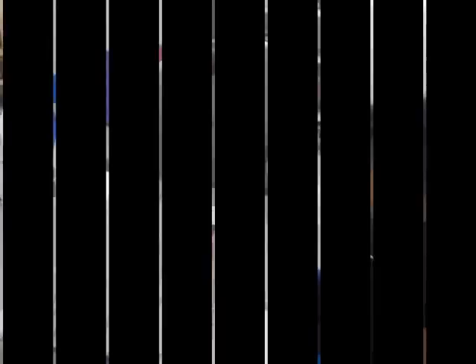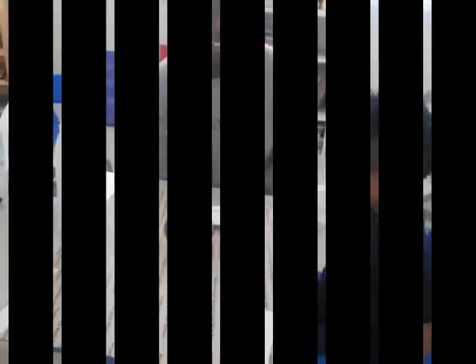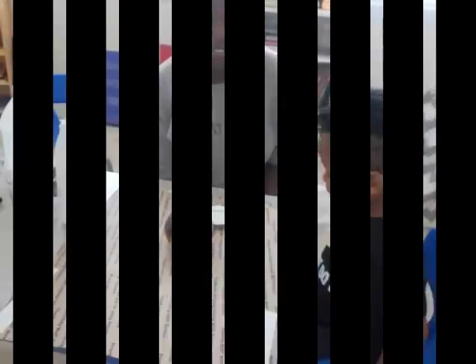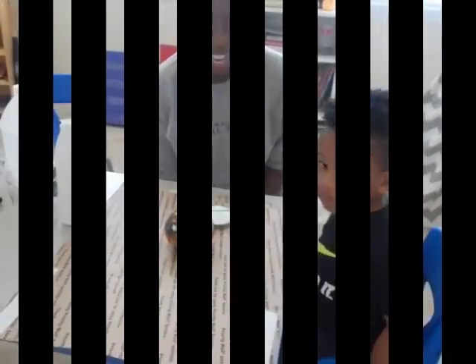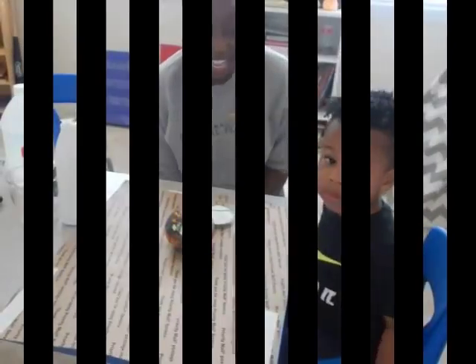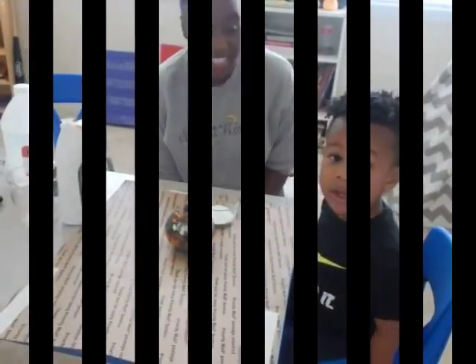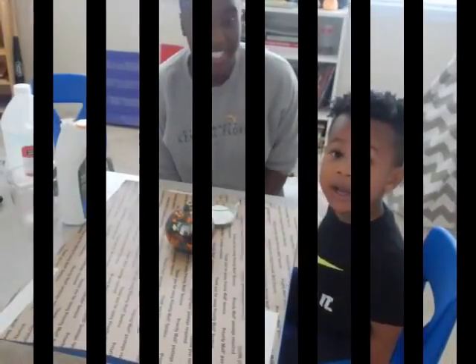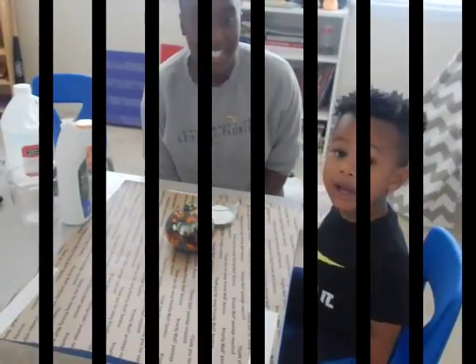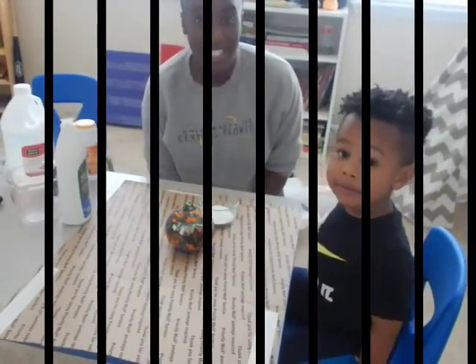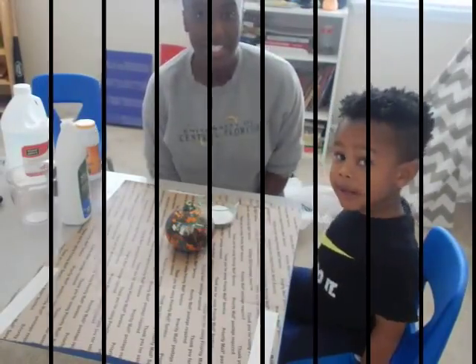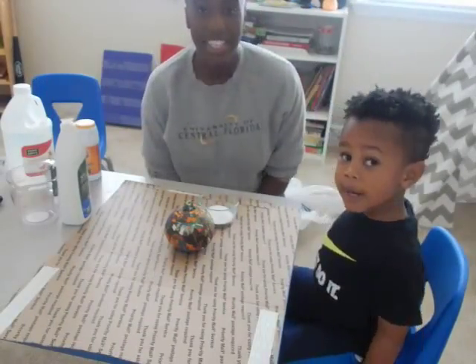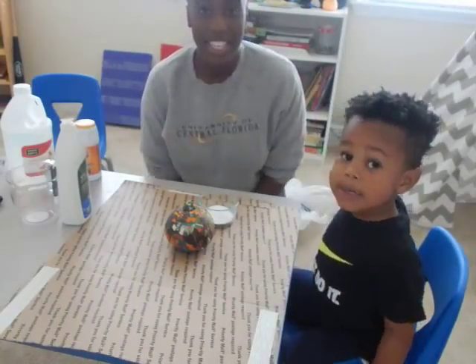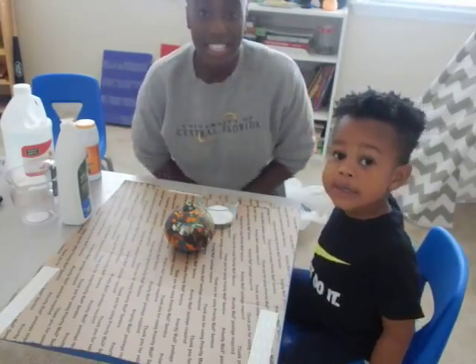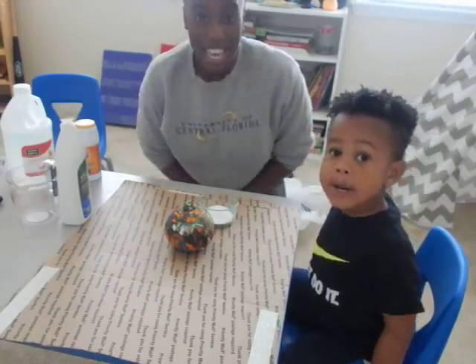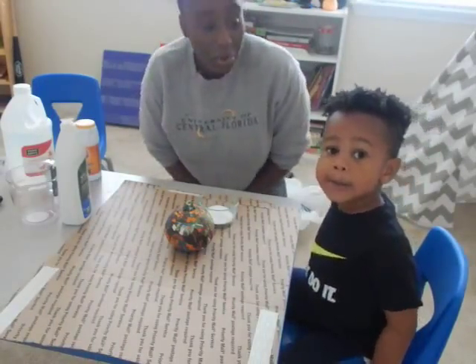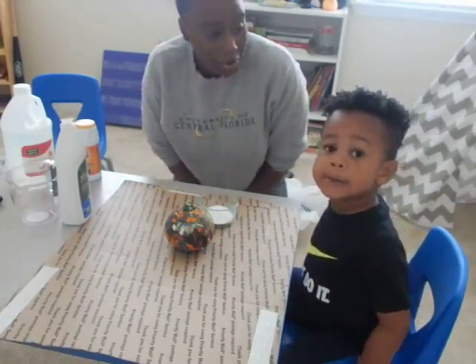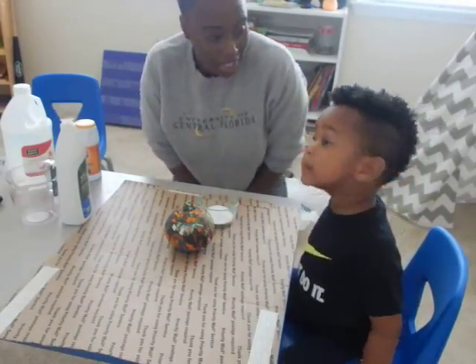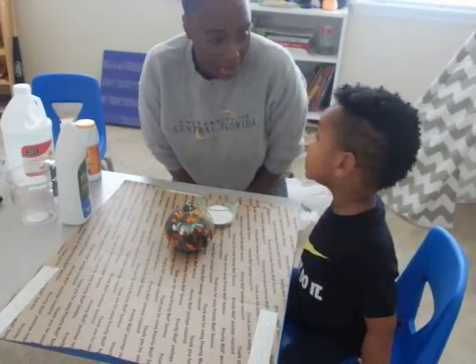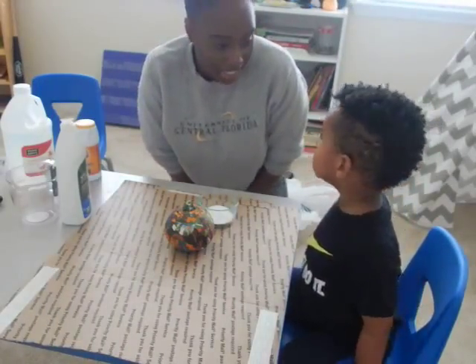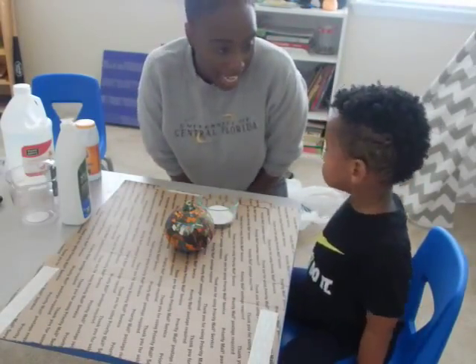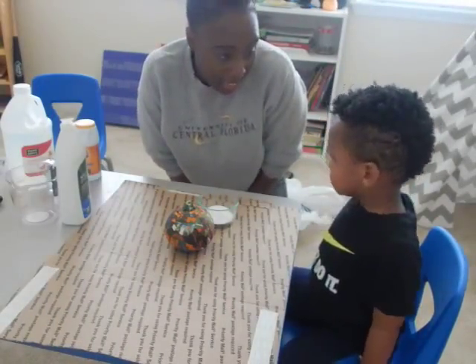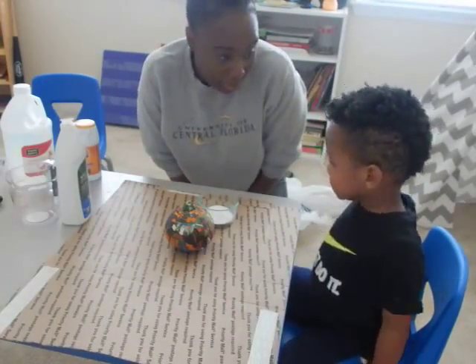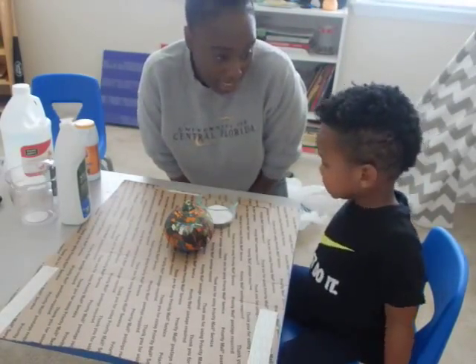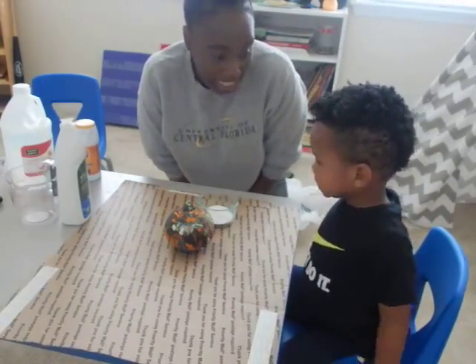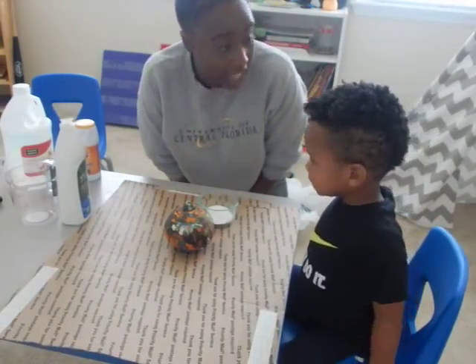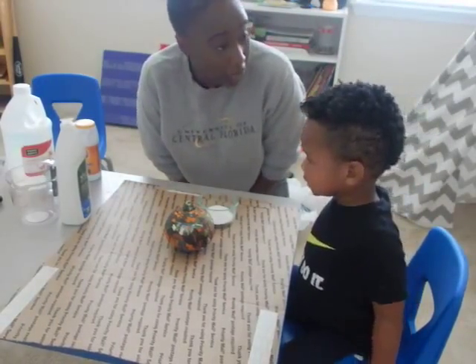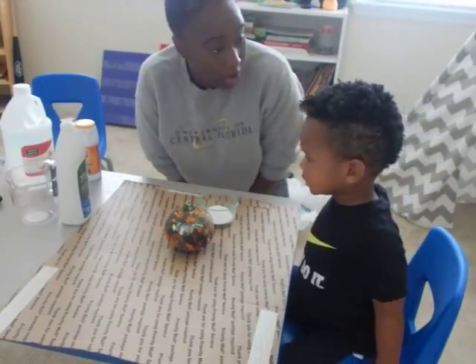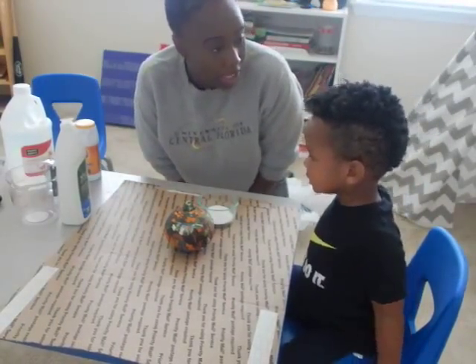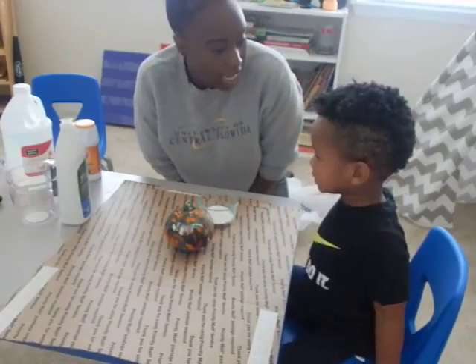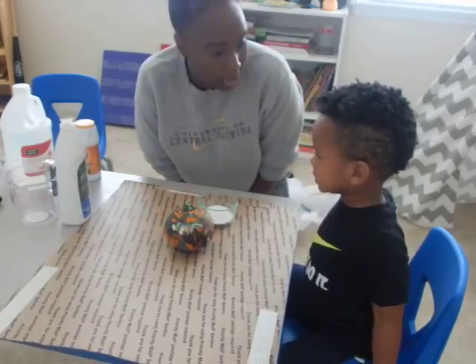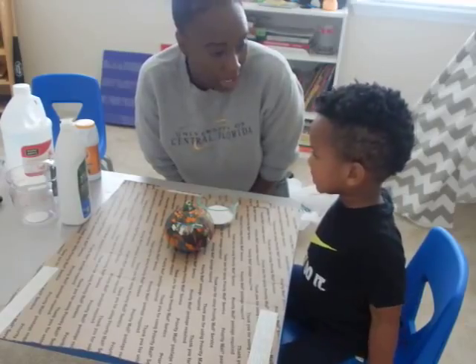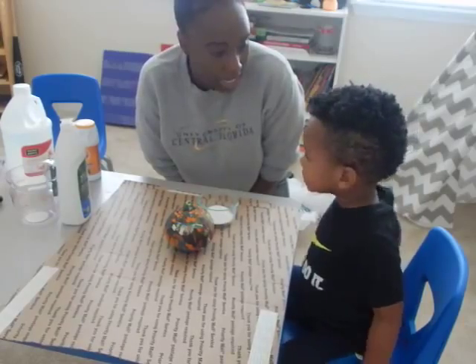Hi friends! So today we're going to do a science project — a fall science project.